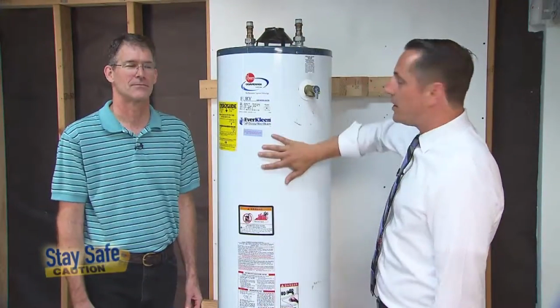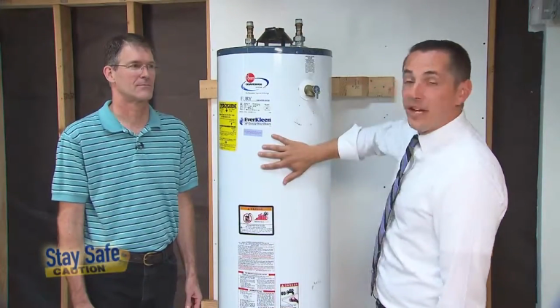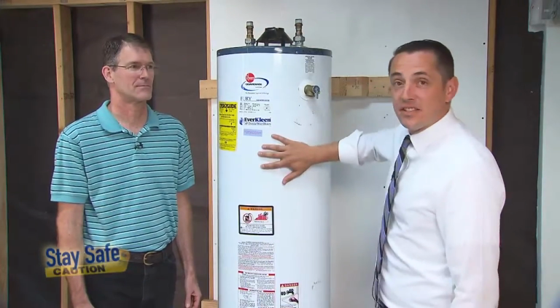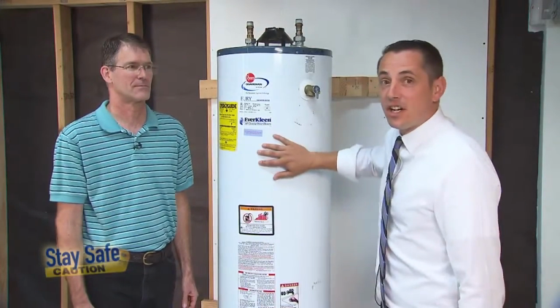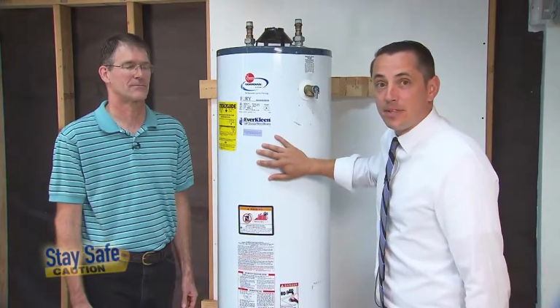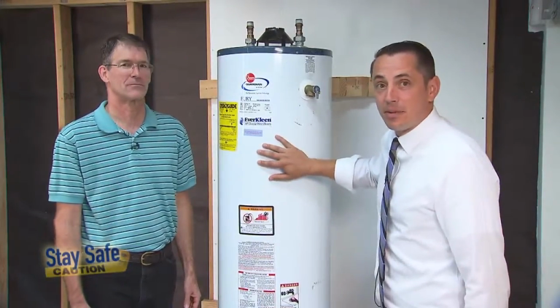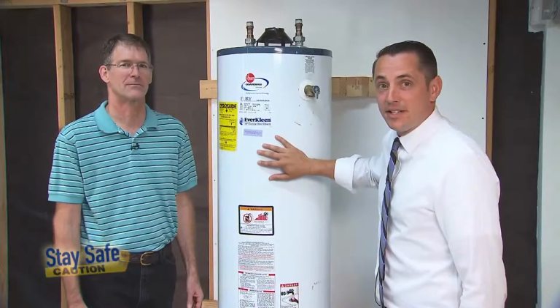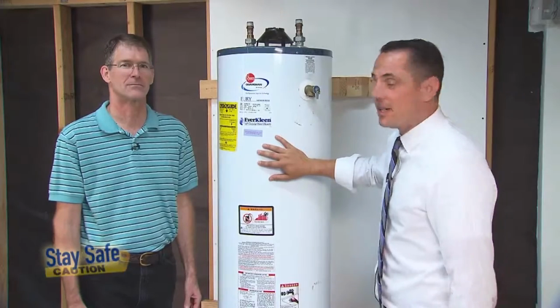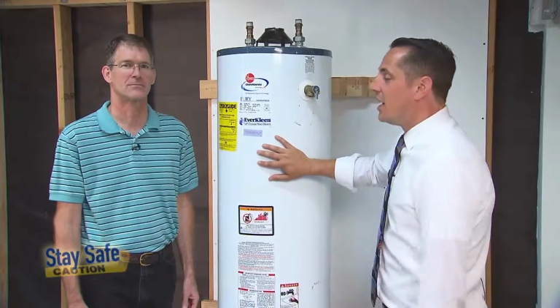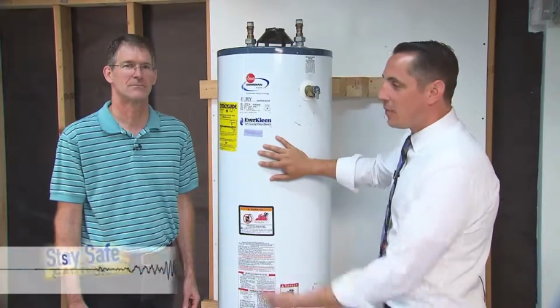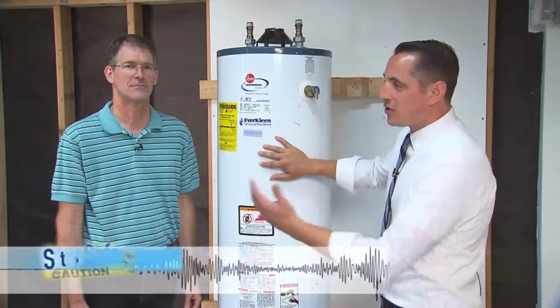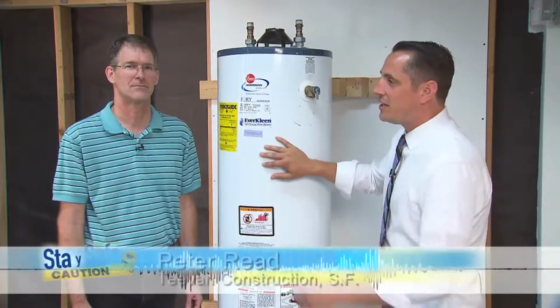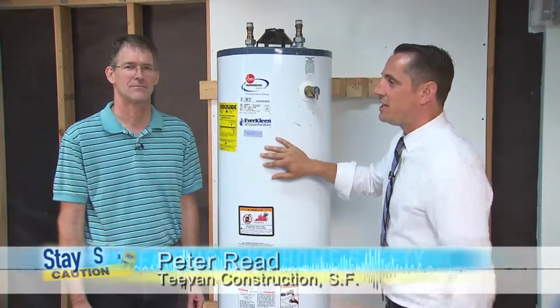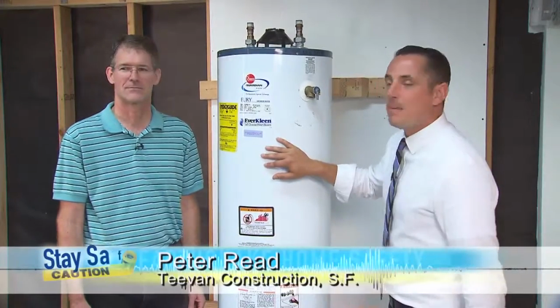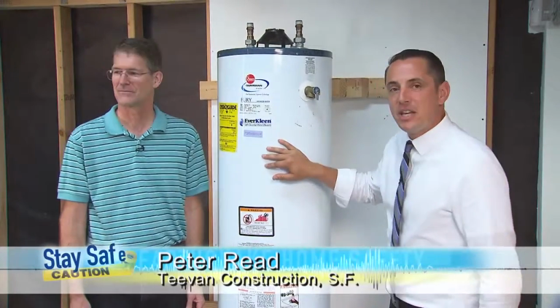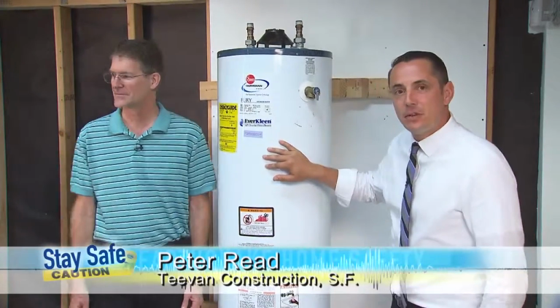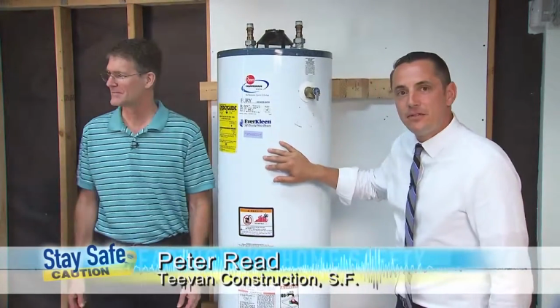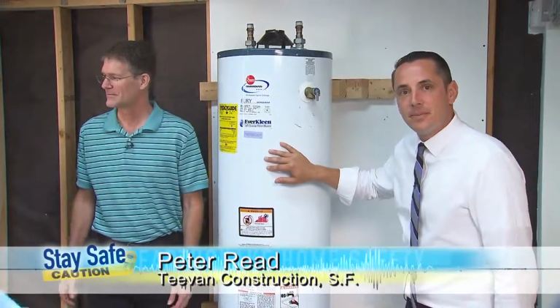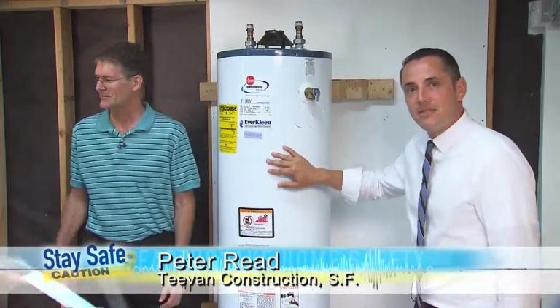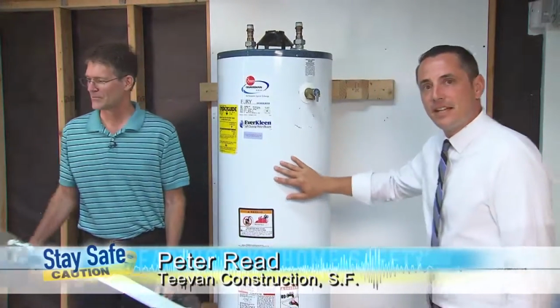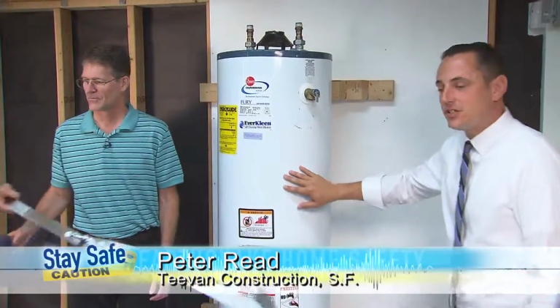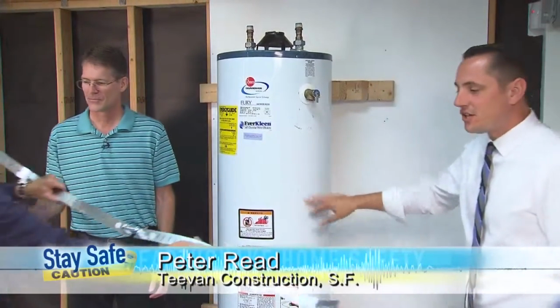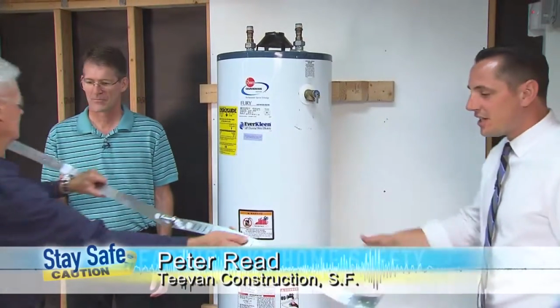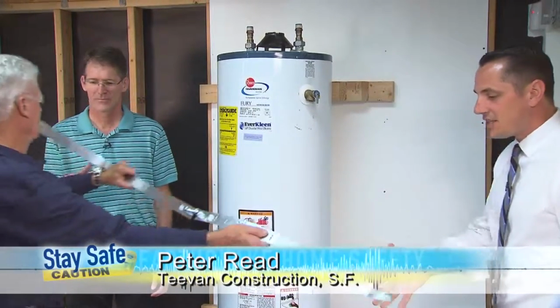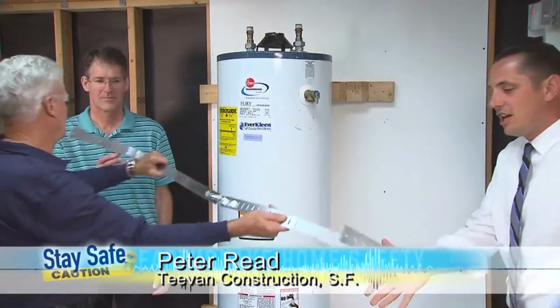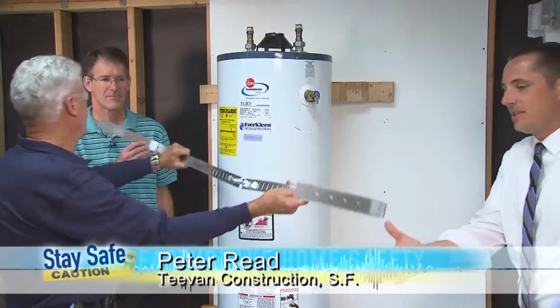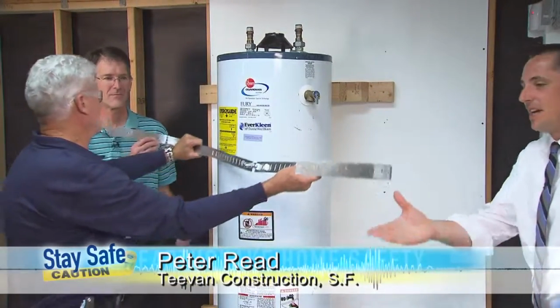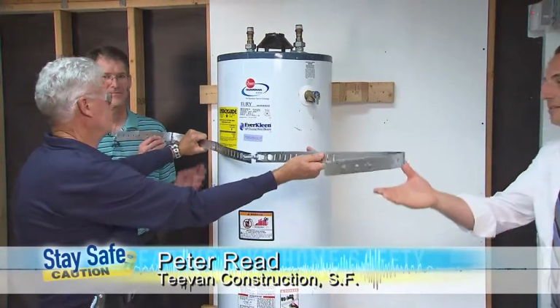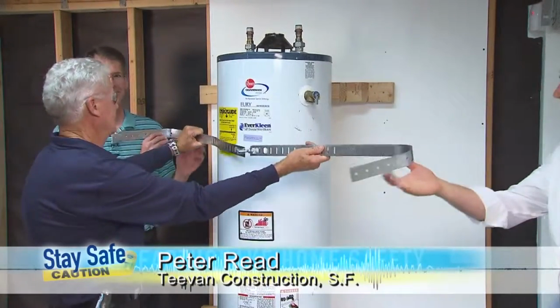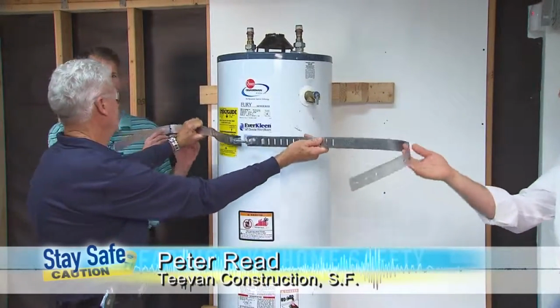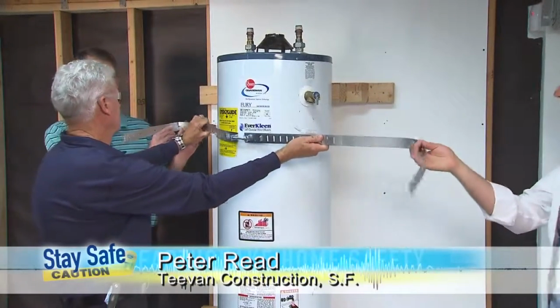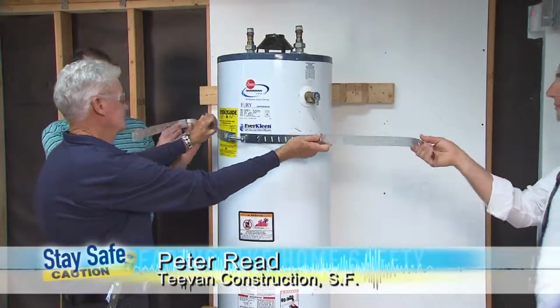Why don't we go ahead and get started with the bracing? We're joined here today by Peter Reed from T-Van Construction, and he's going to help us out.